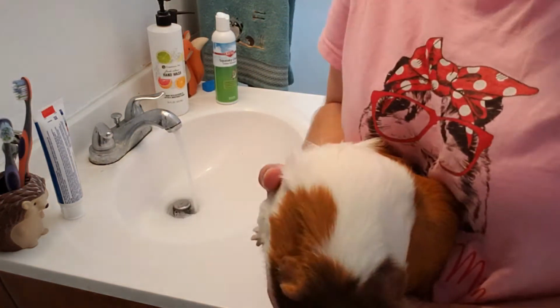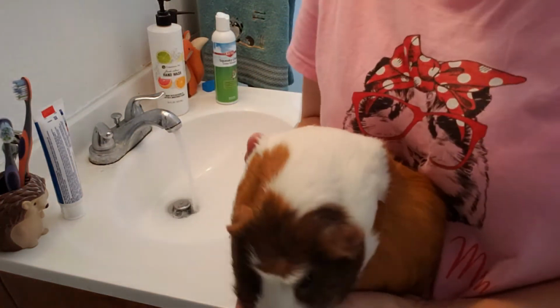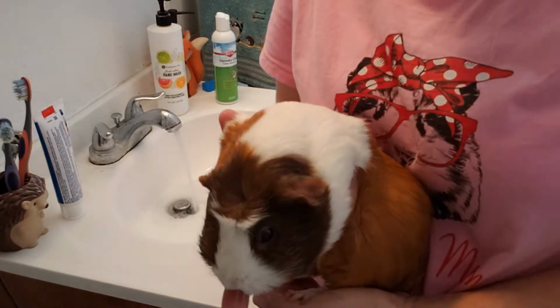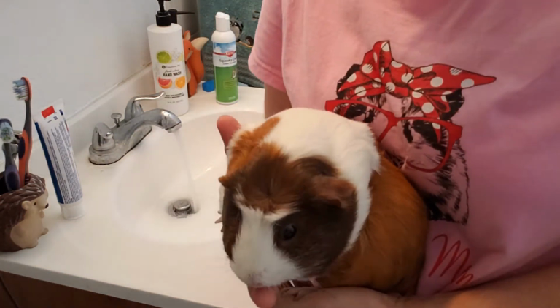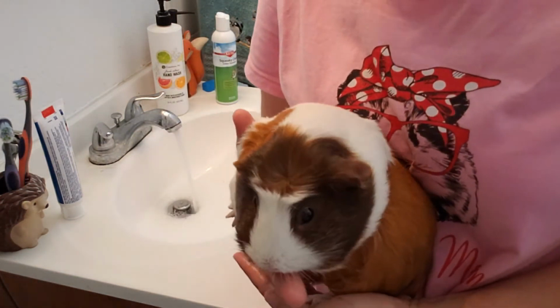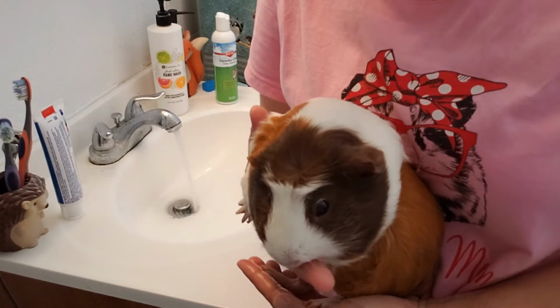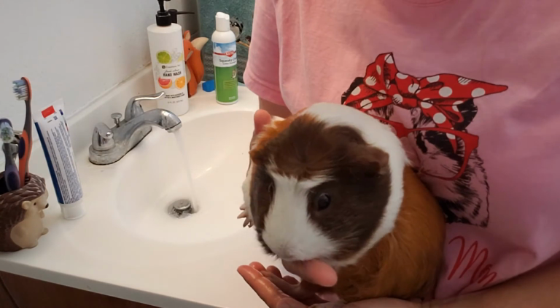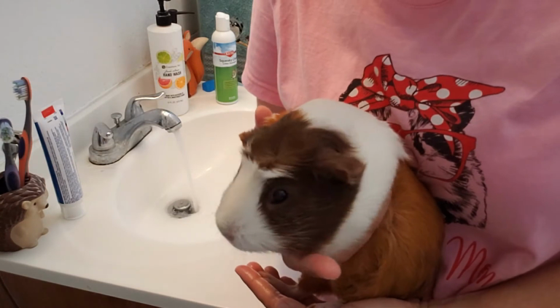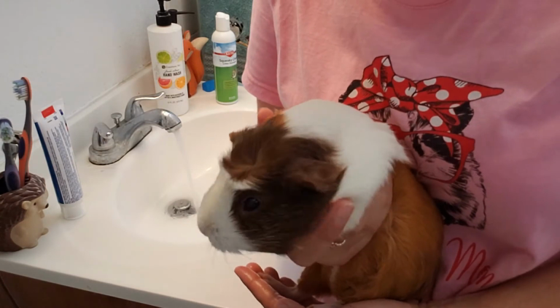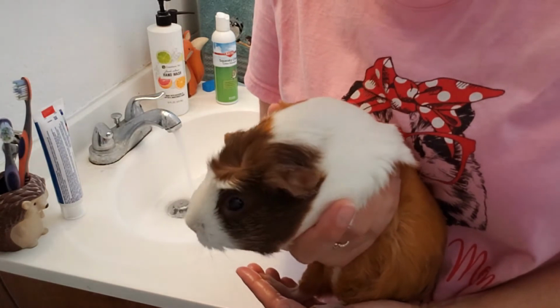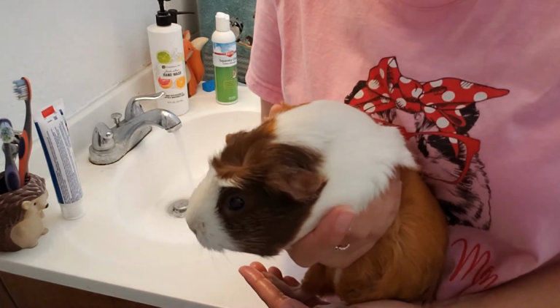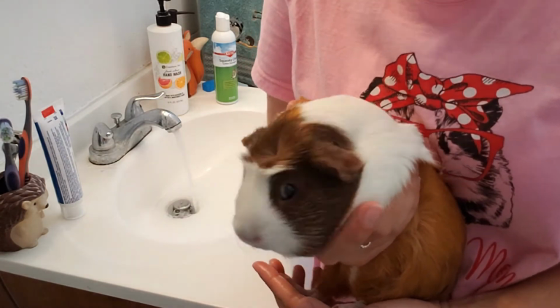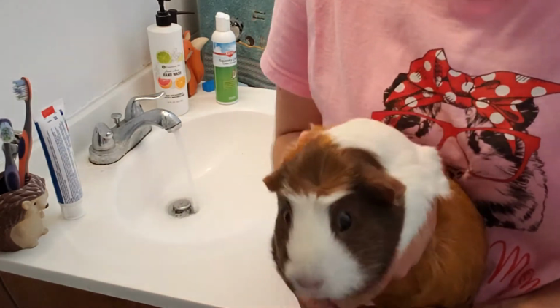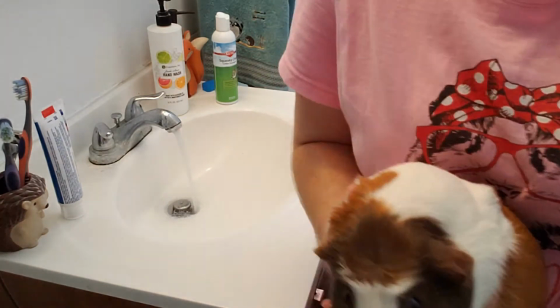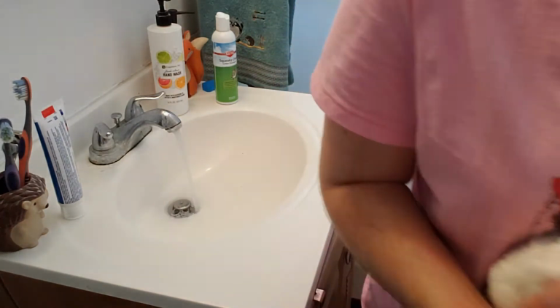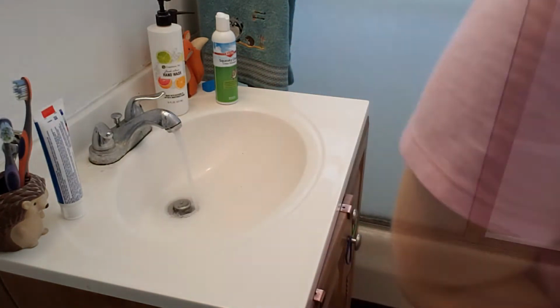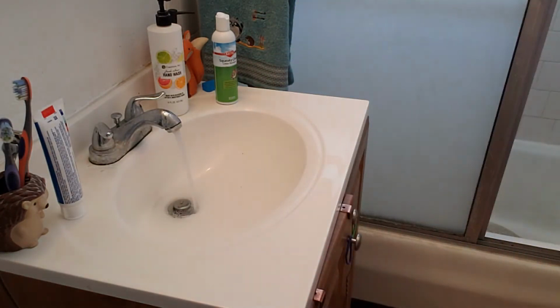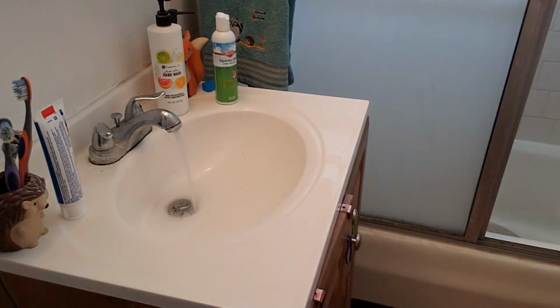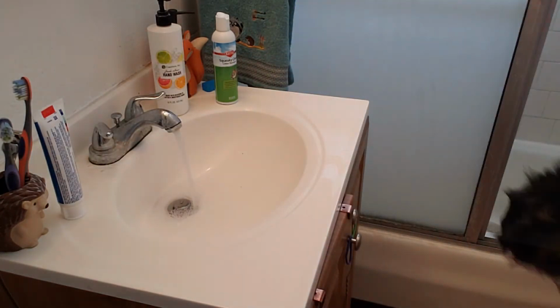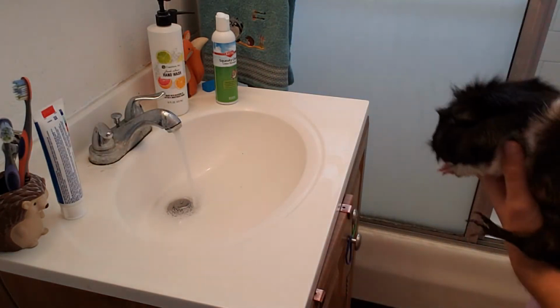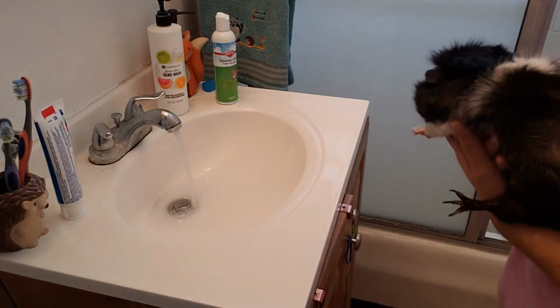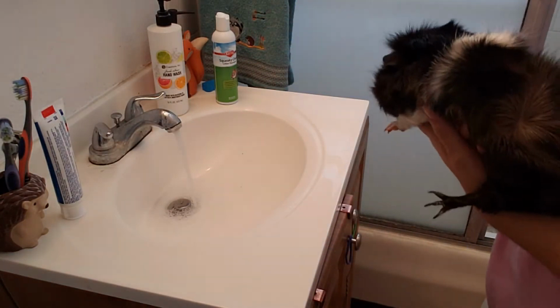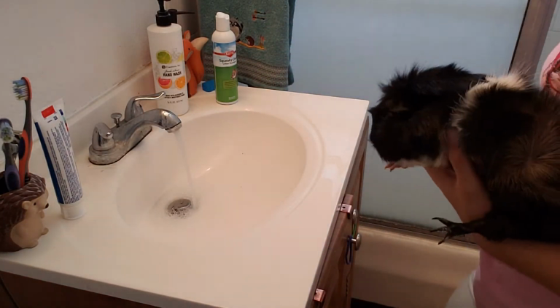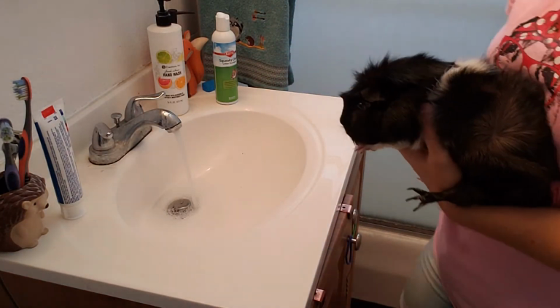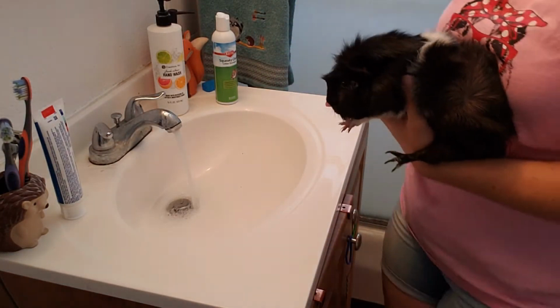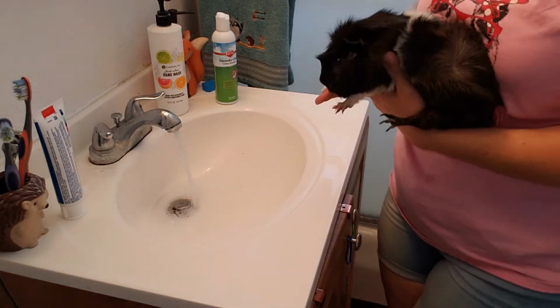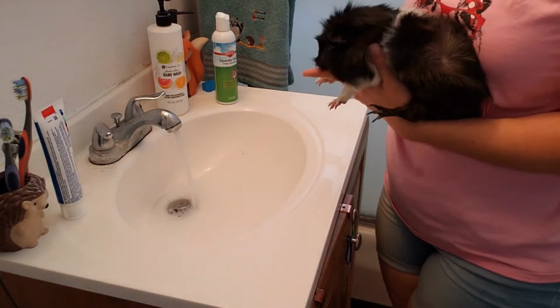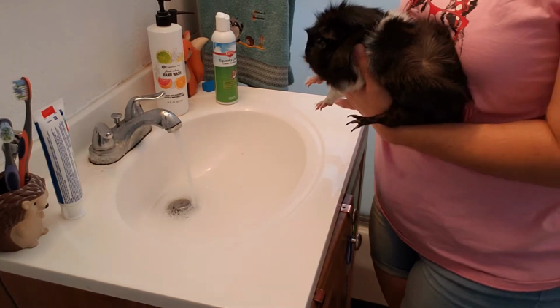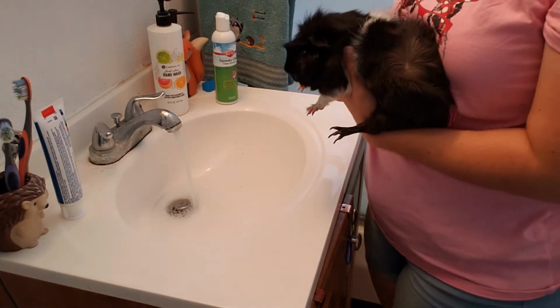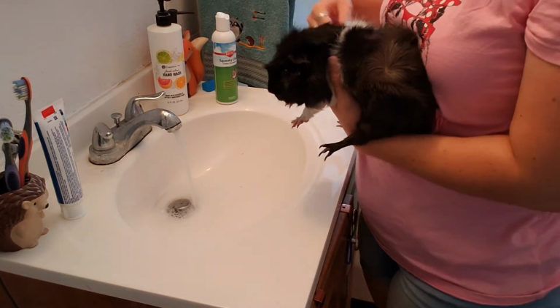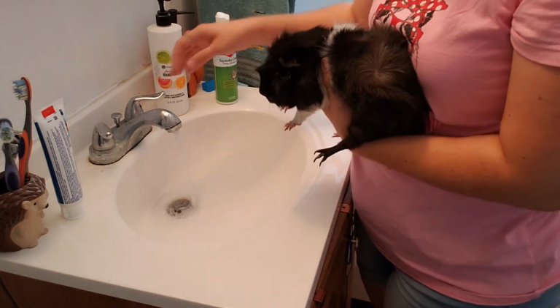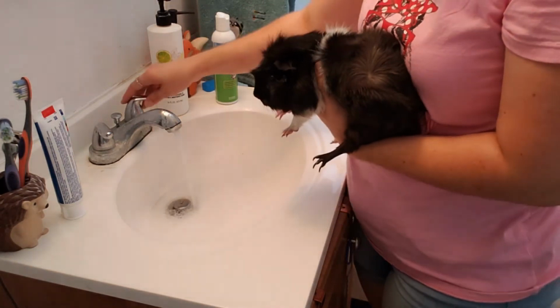We are all done. Alright, now it's little Luna's turn.